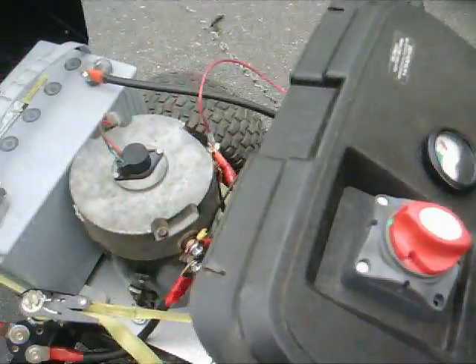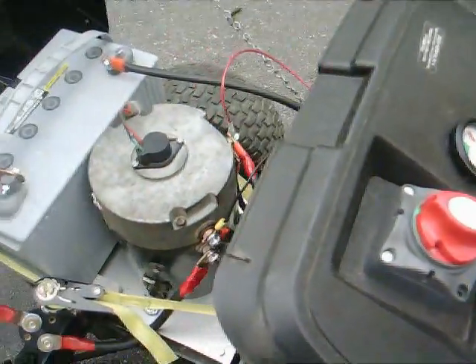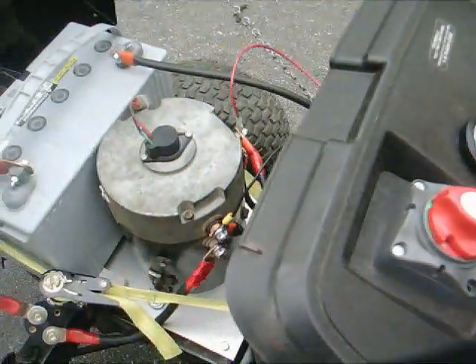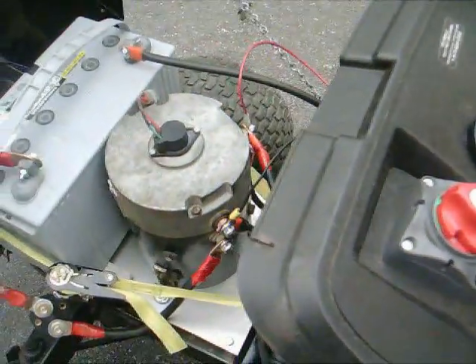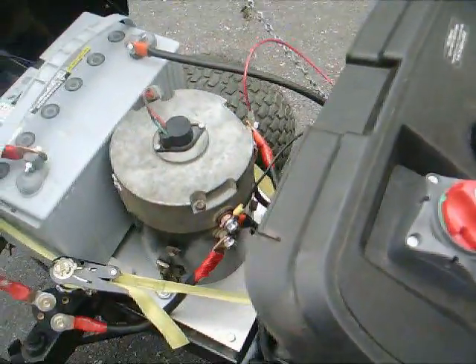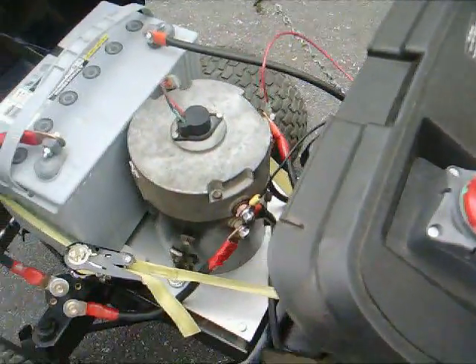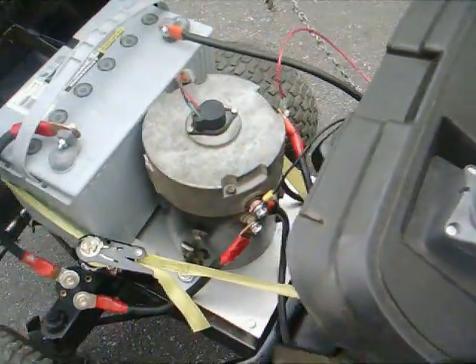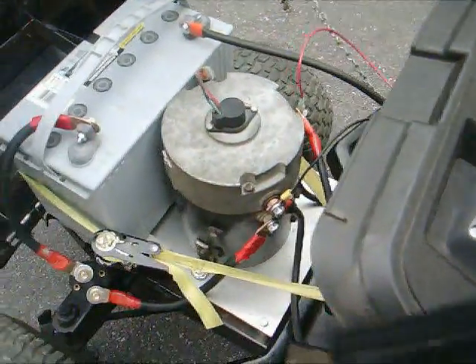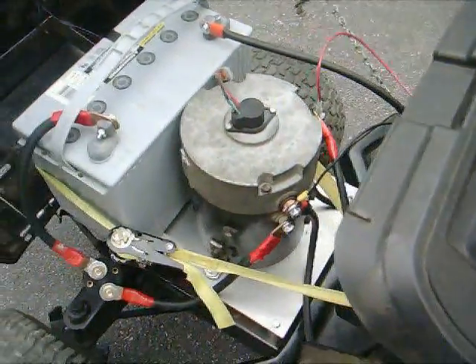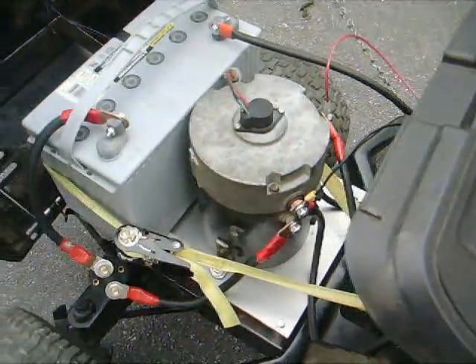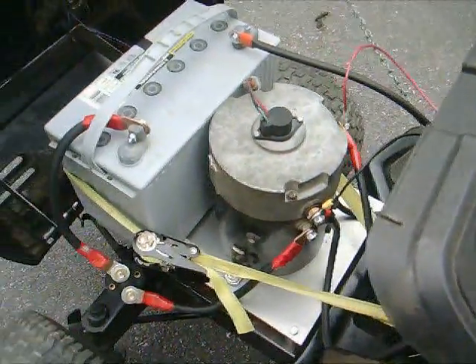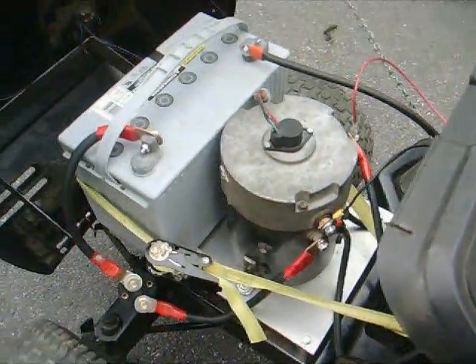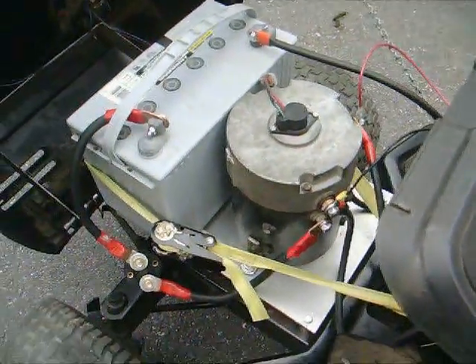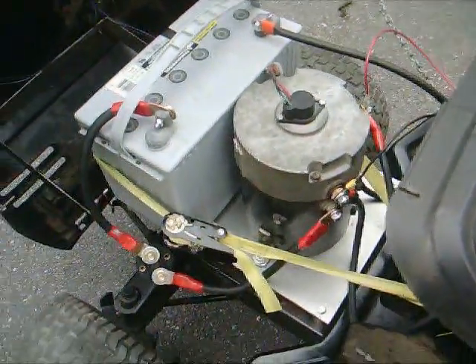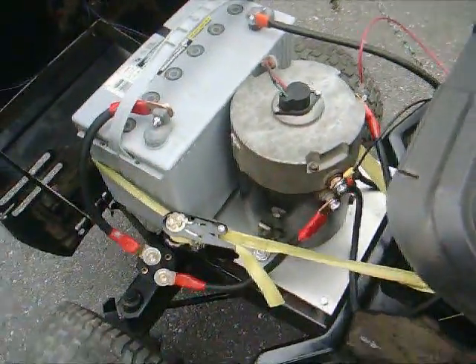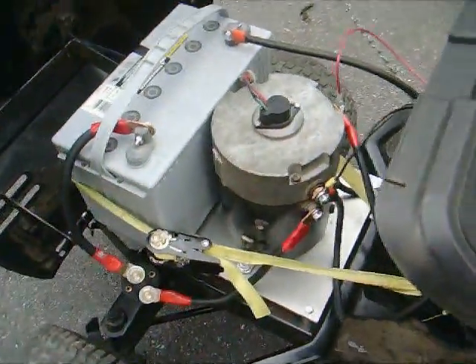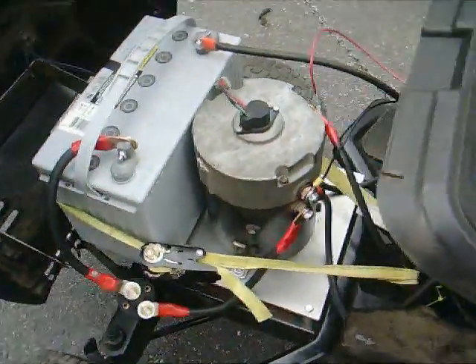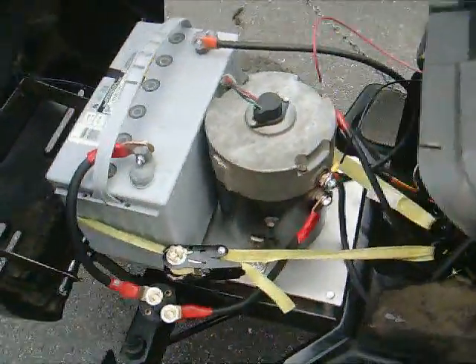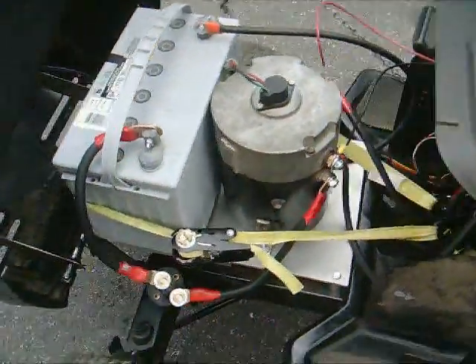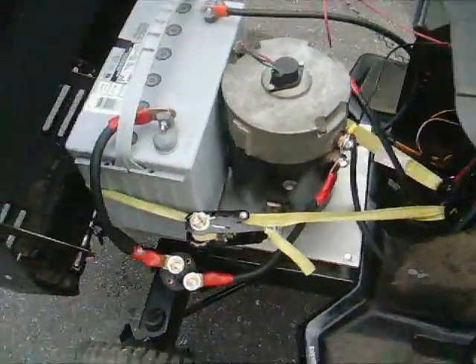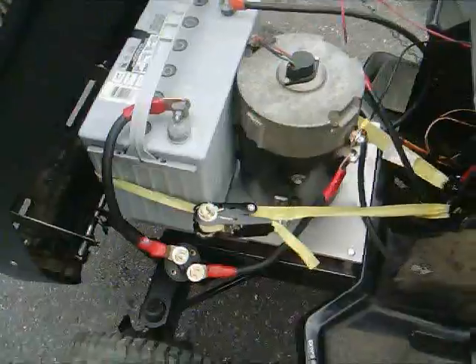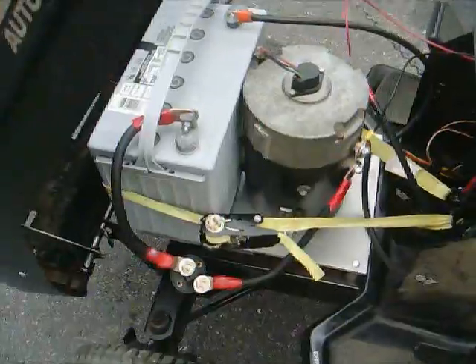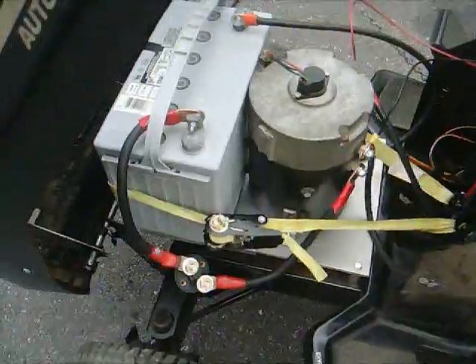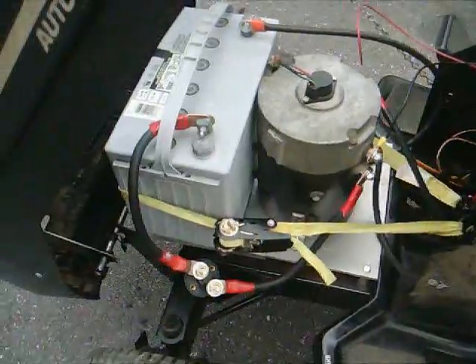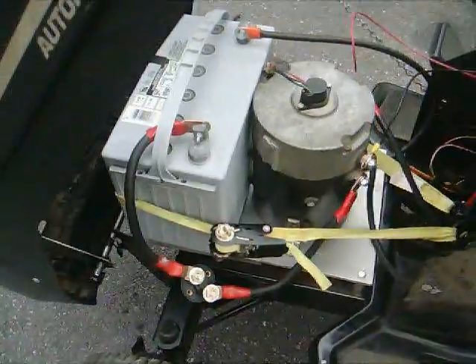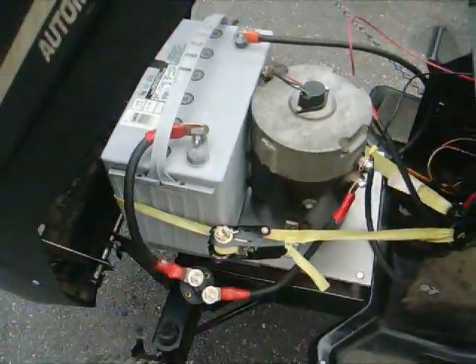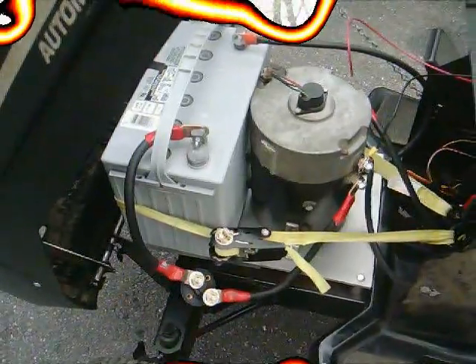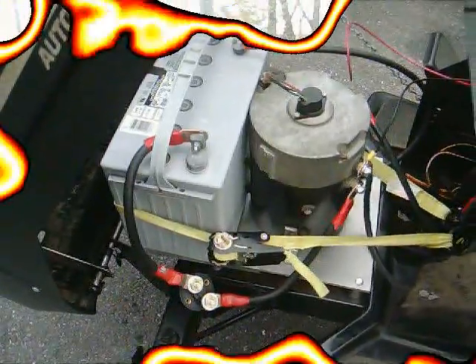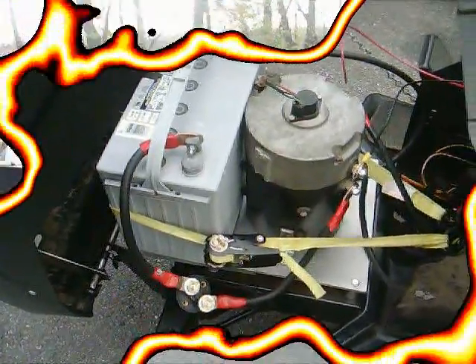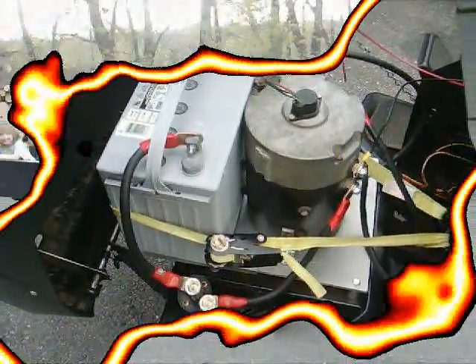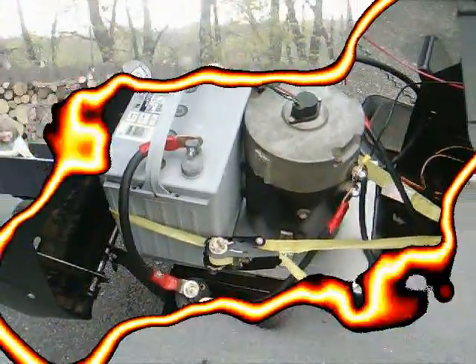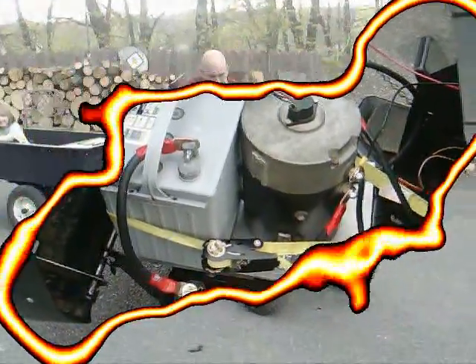But I did get it running, which is good, because I thought it was a spiral-wound motor. So I'll take it for a spin in a second.